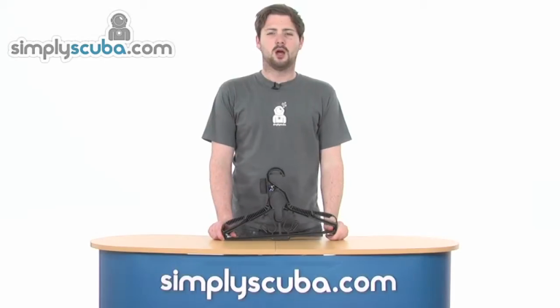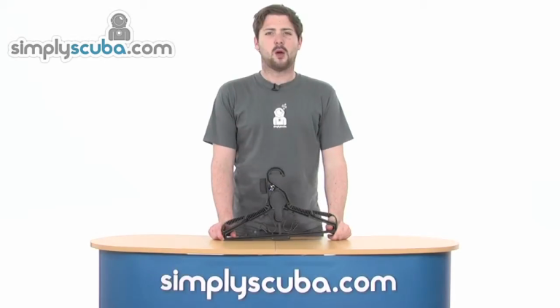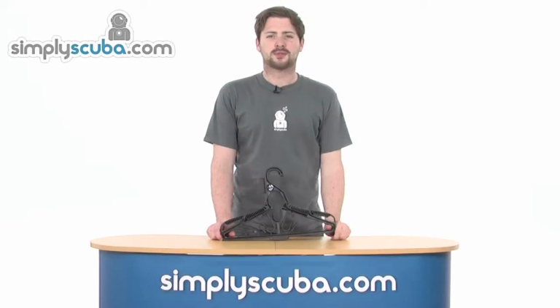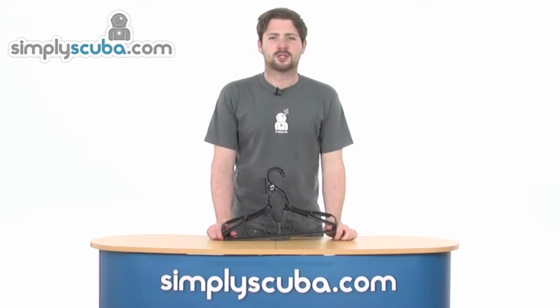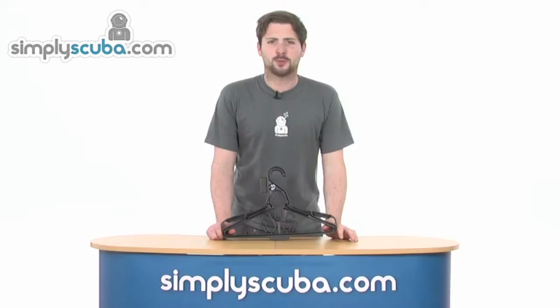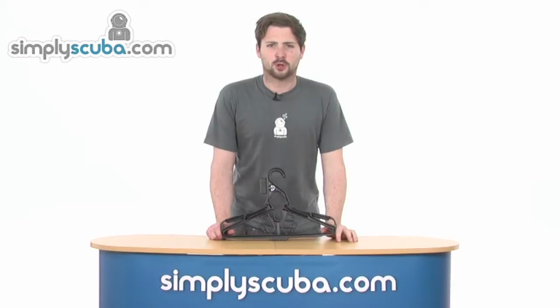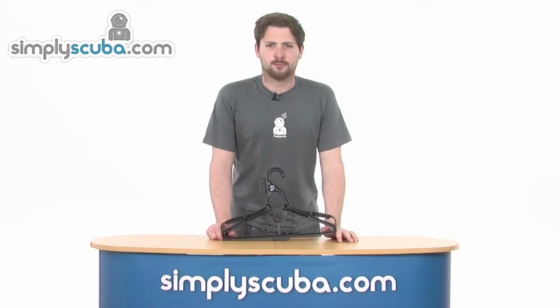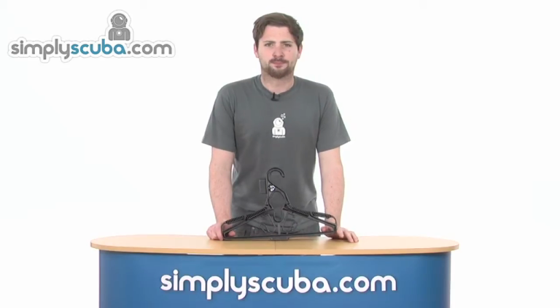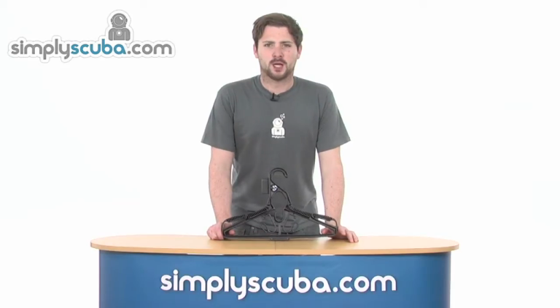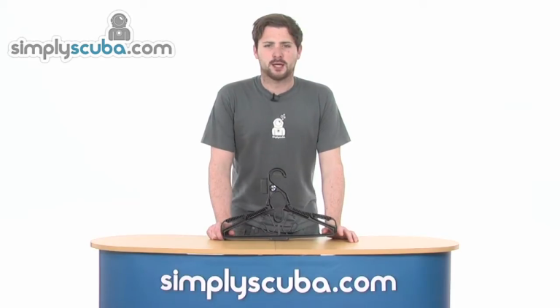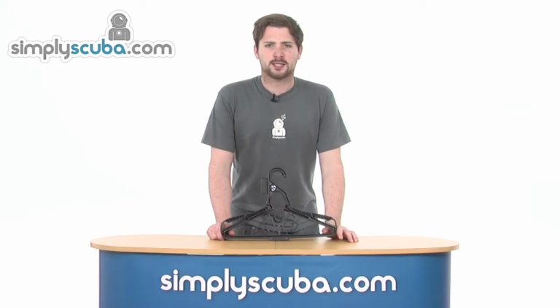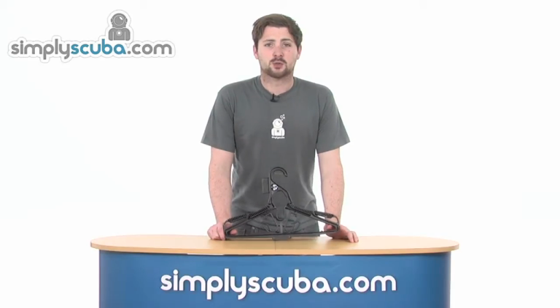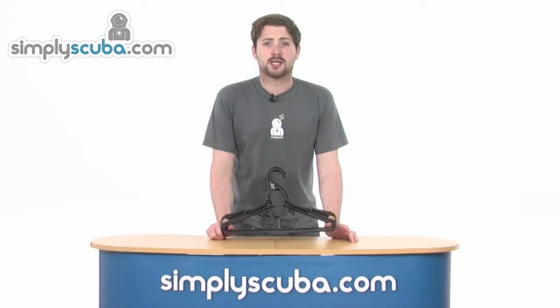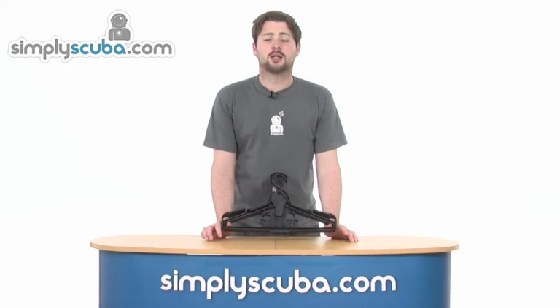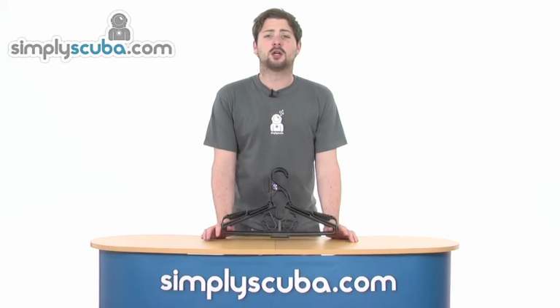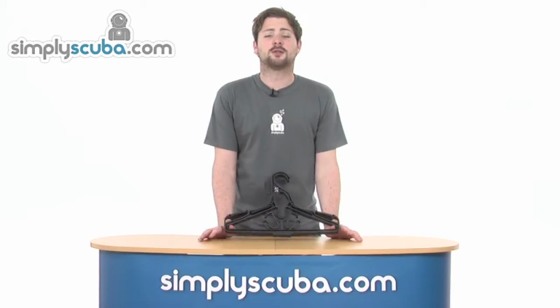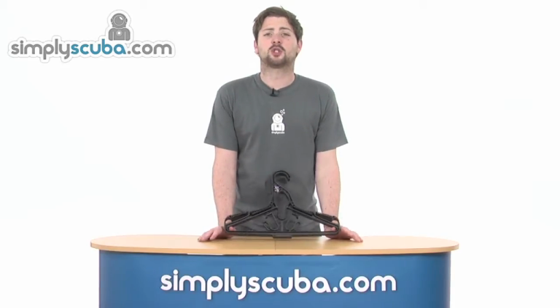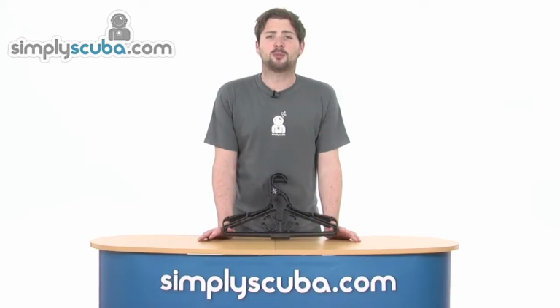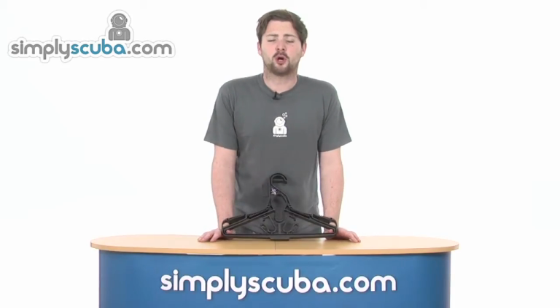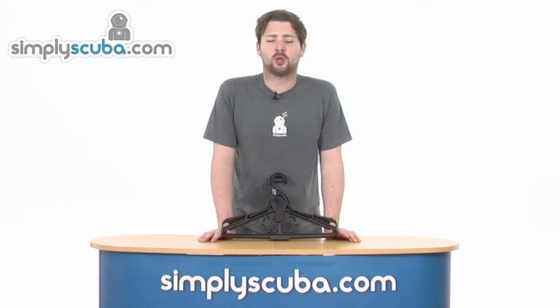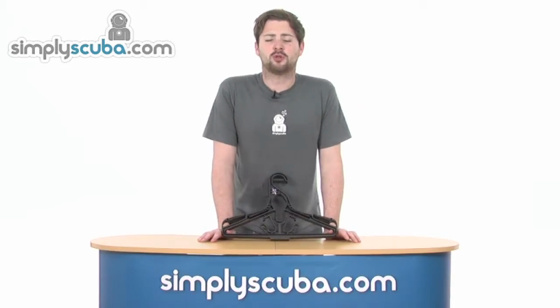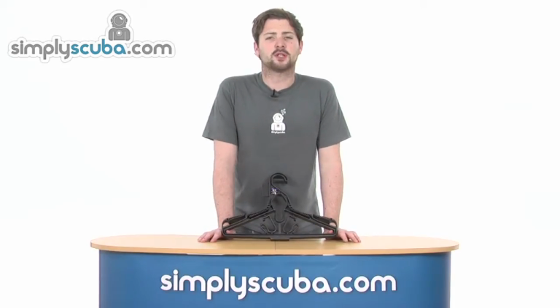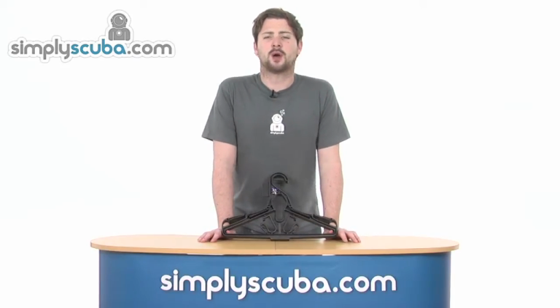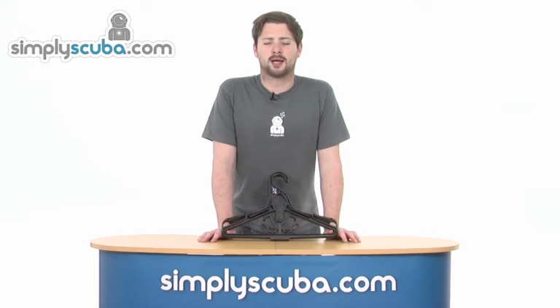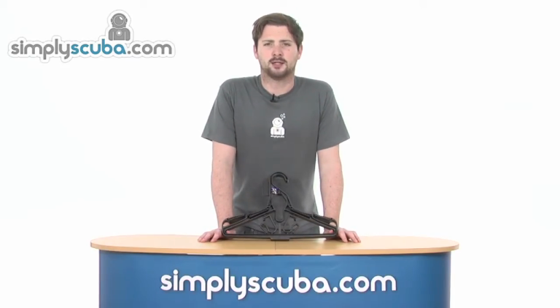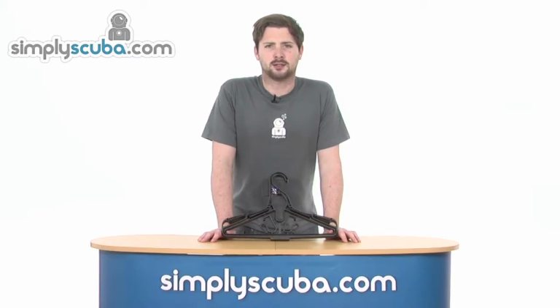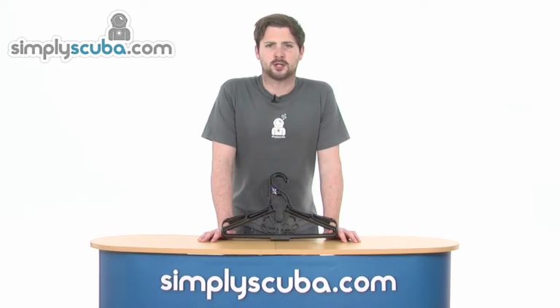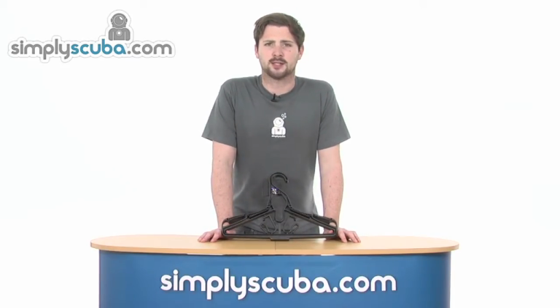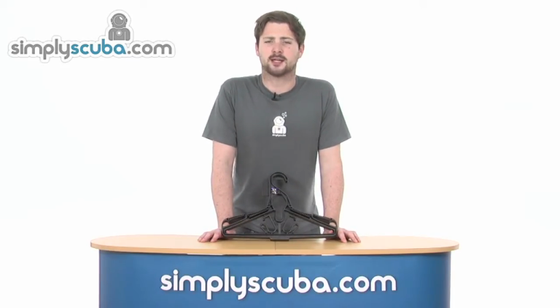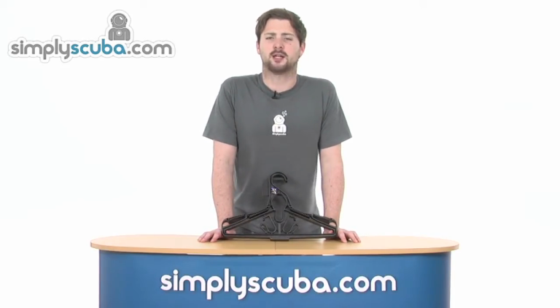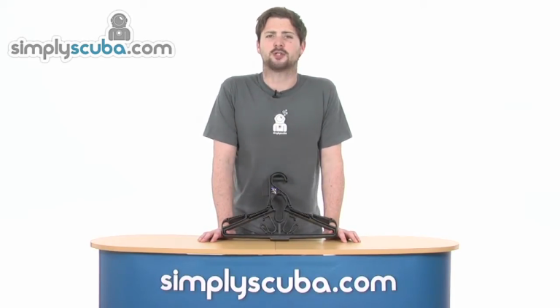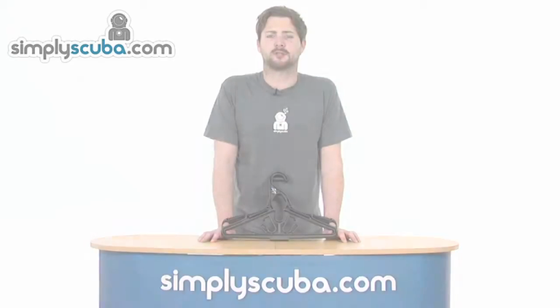Hi, welcome to SimplyScuba.com. In this session we're taking a look at the Scuba Pro Universal Hanger. Let's go ahead and take a closer look.